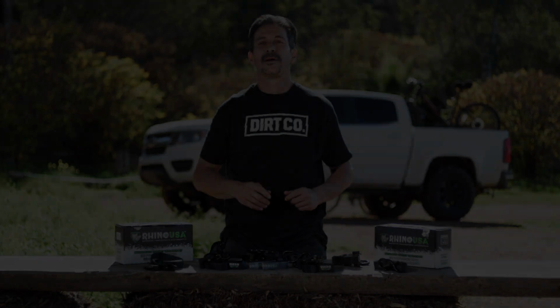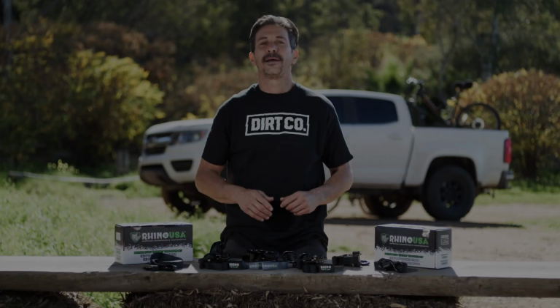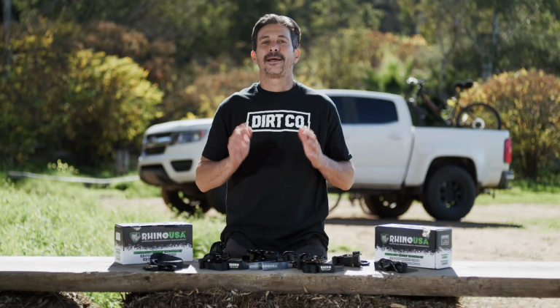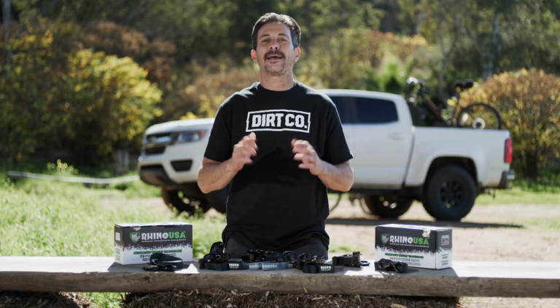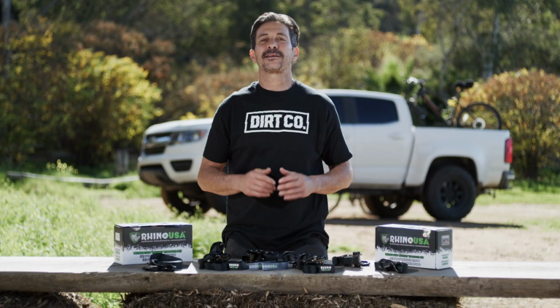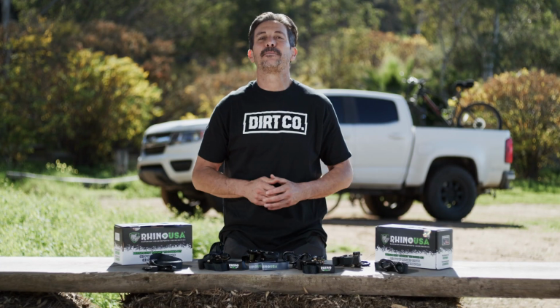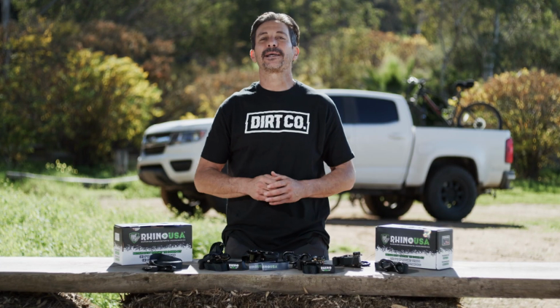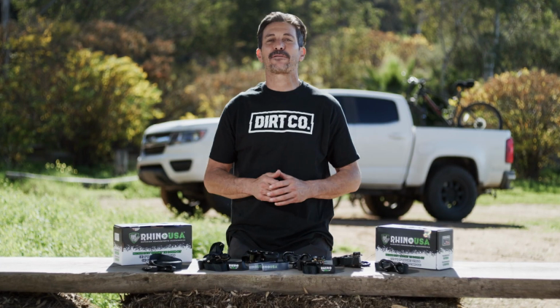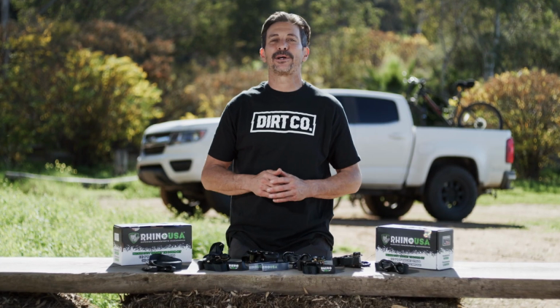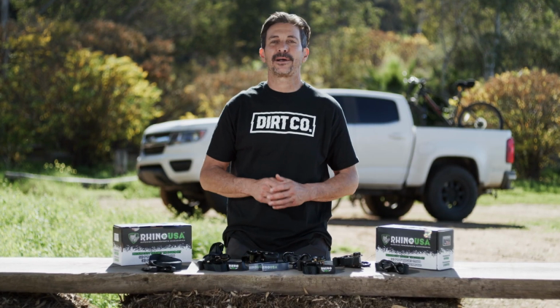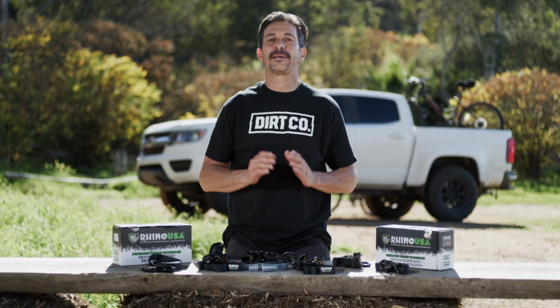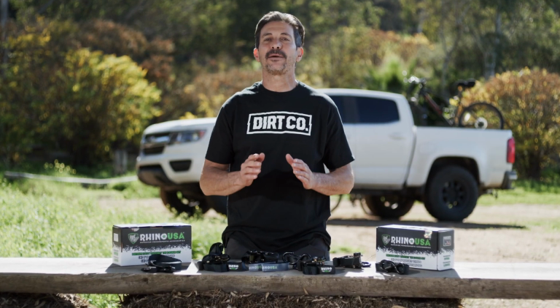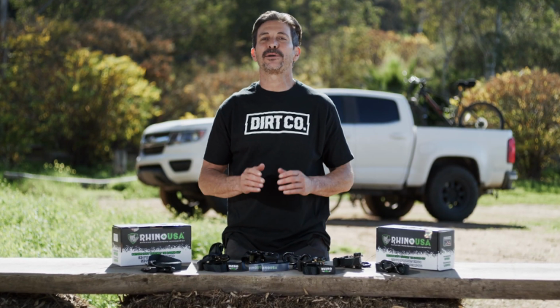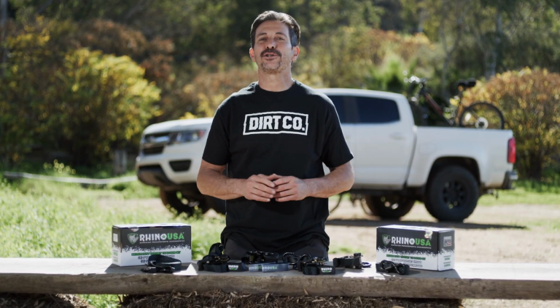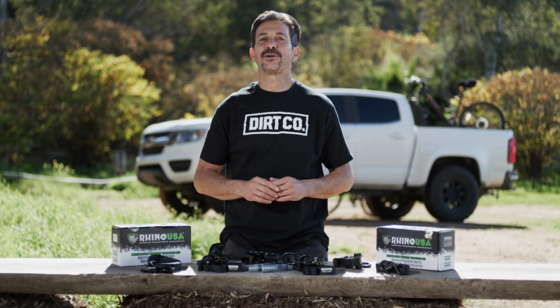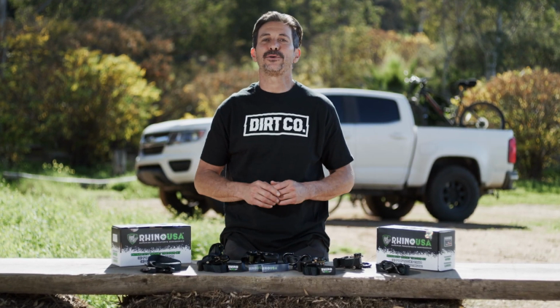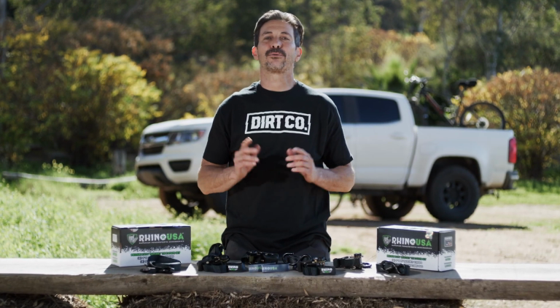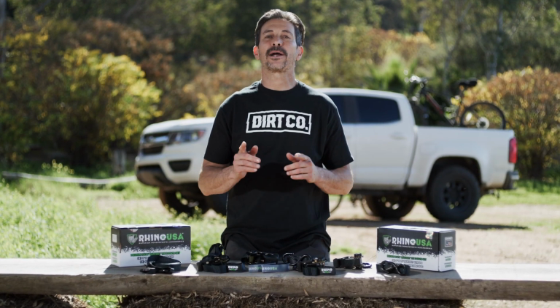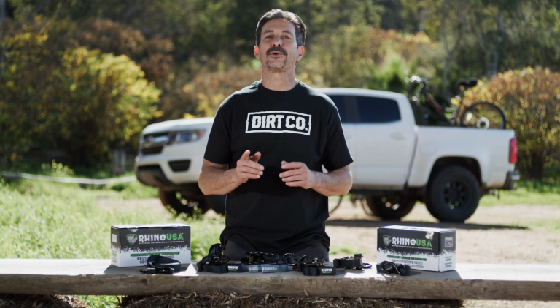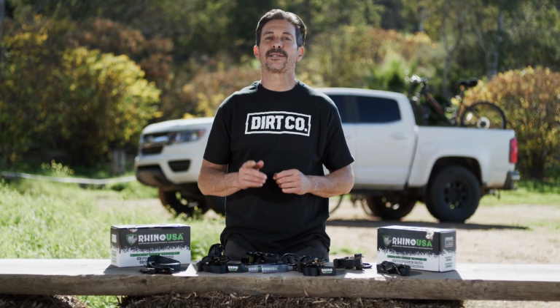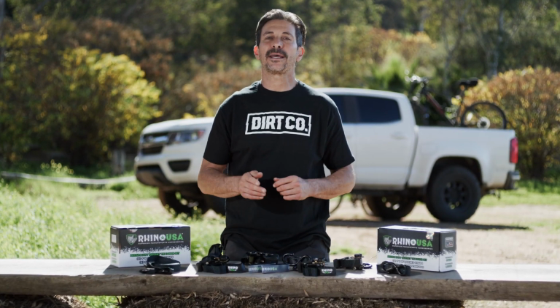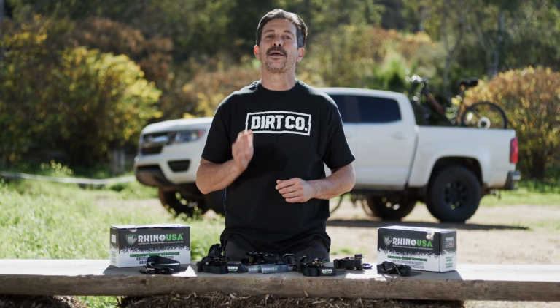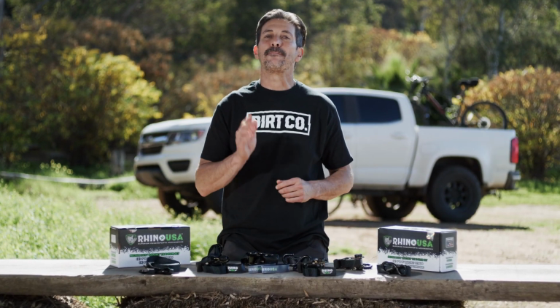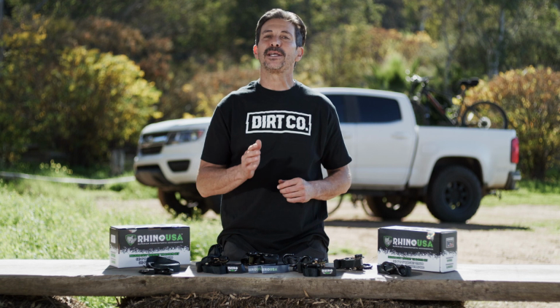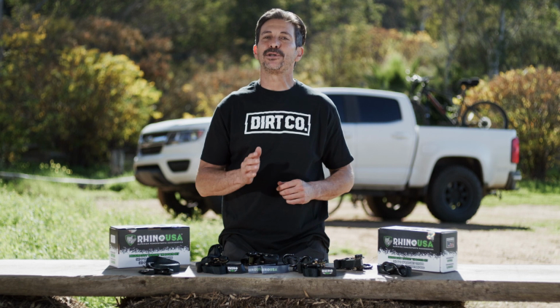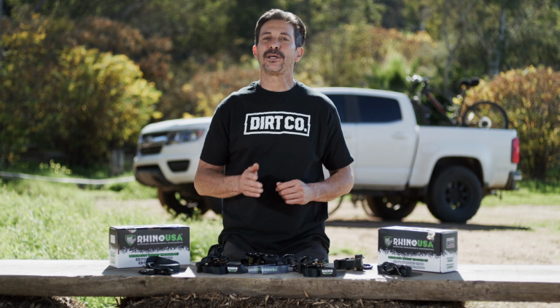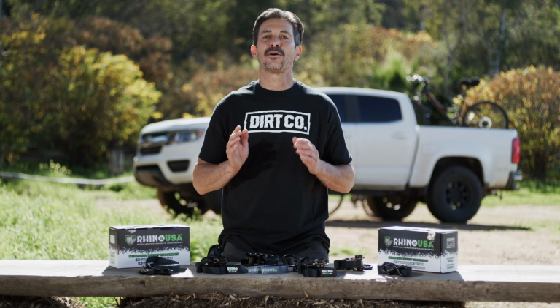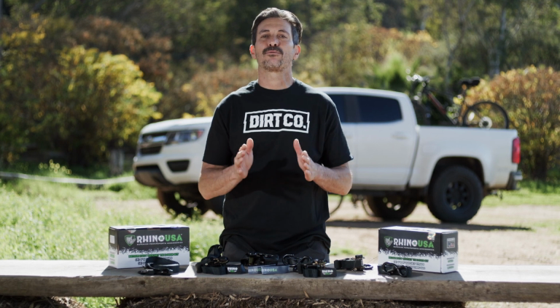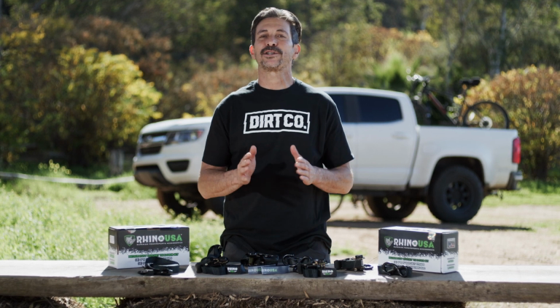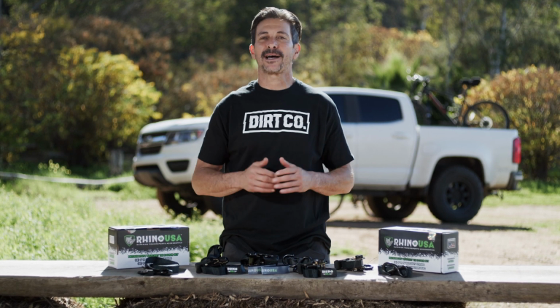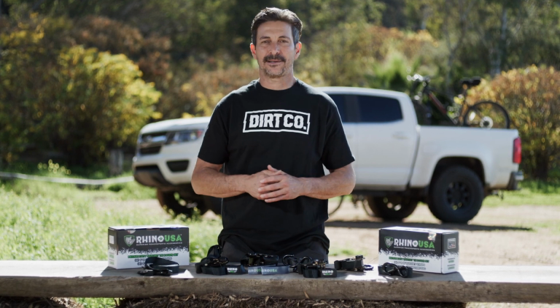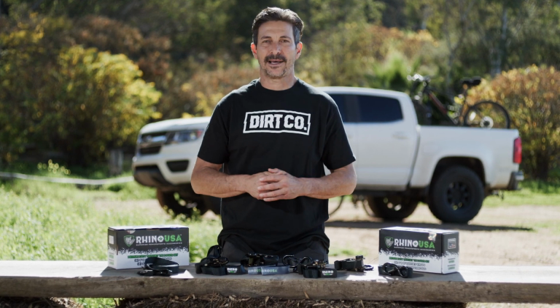Hey guys, Mike Caffro here, and today we're going to be showing you the Rhino USA medium-duty ratchet tie-down set.